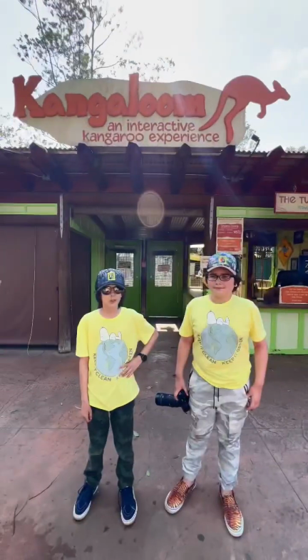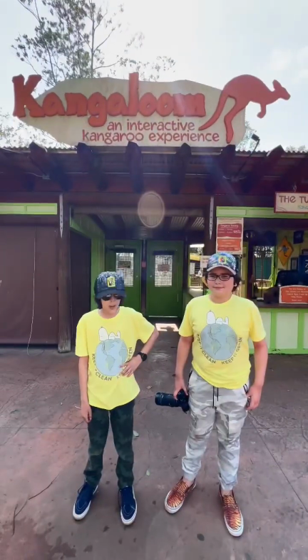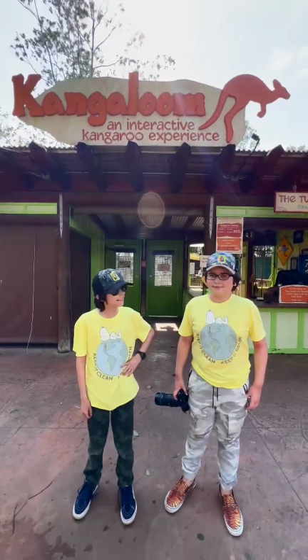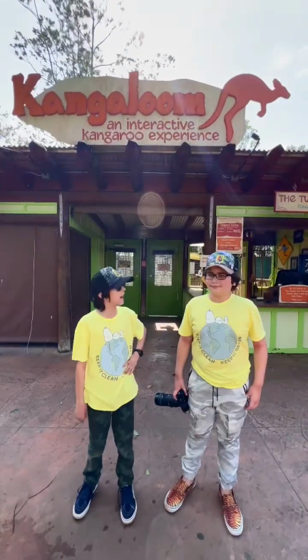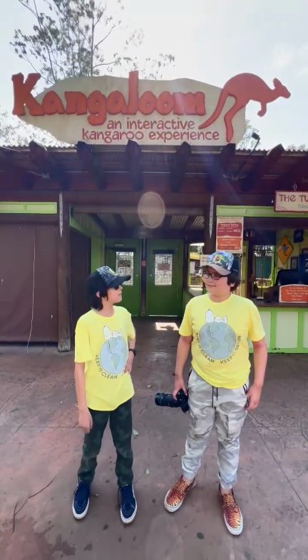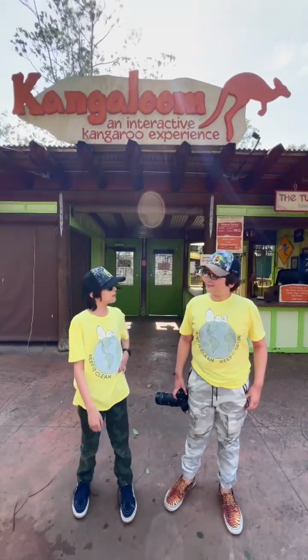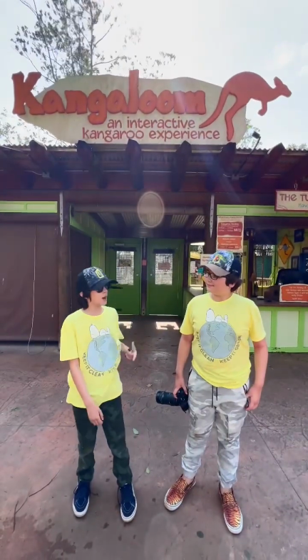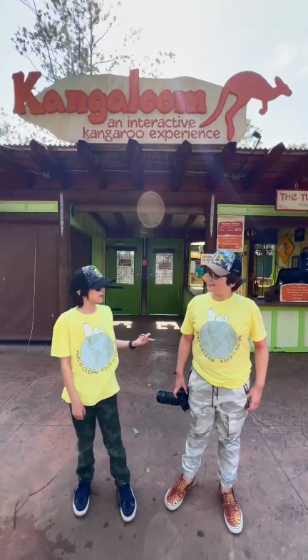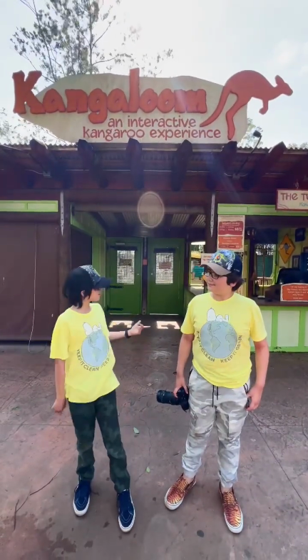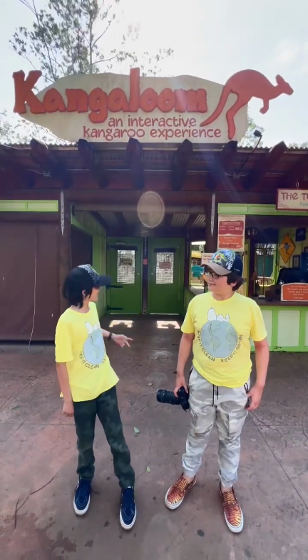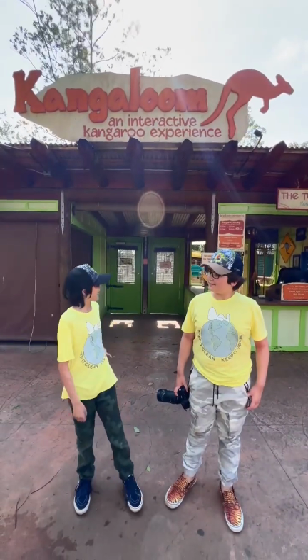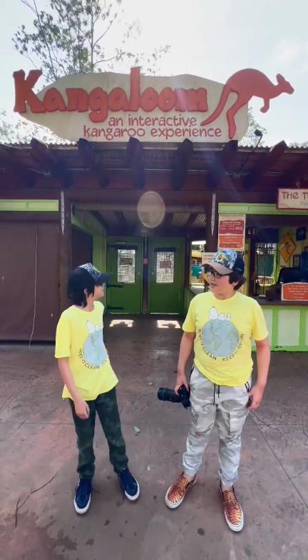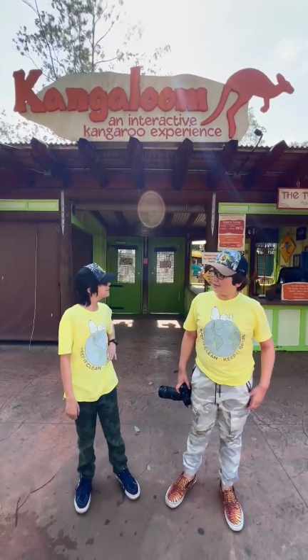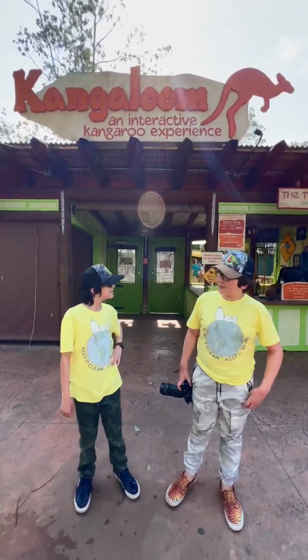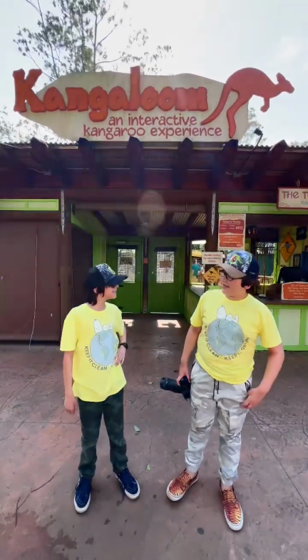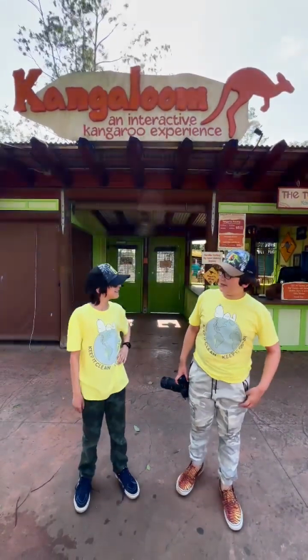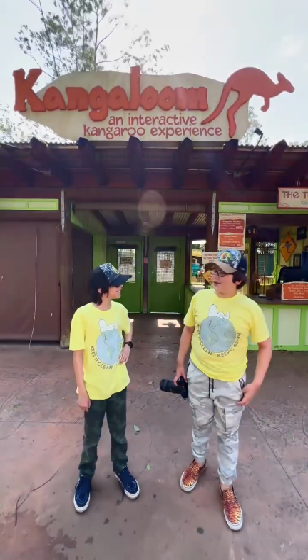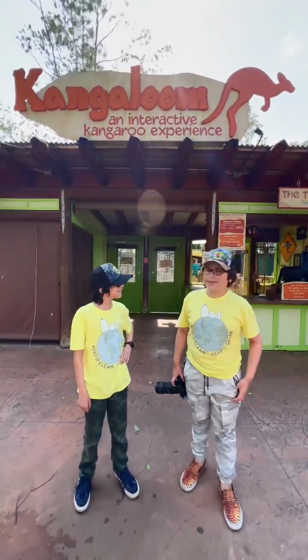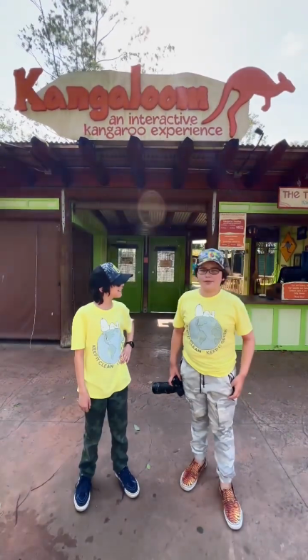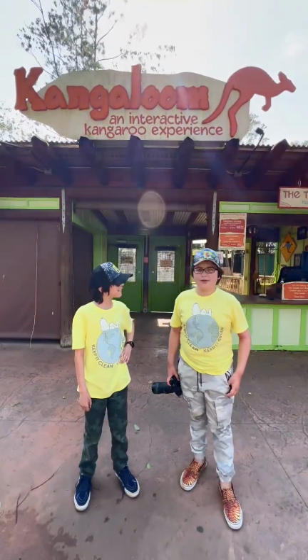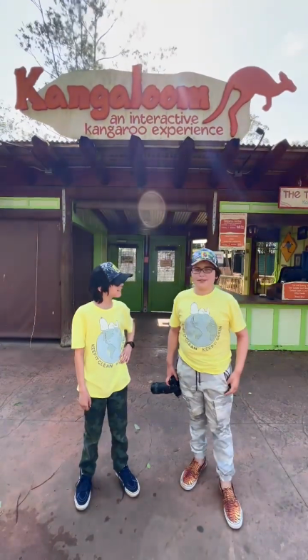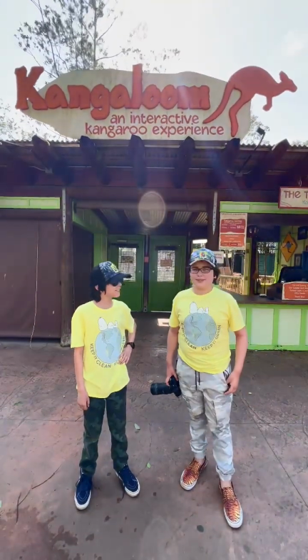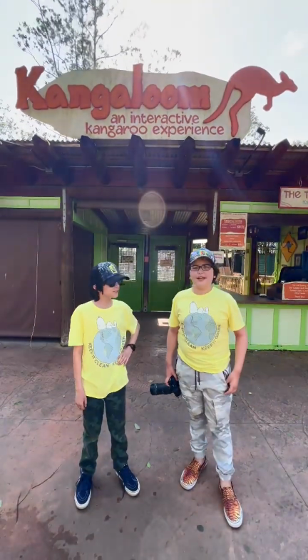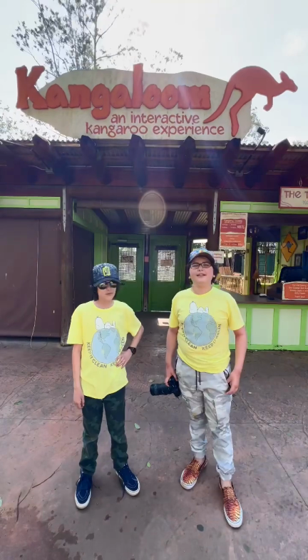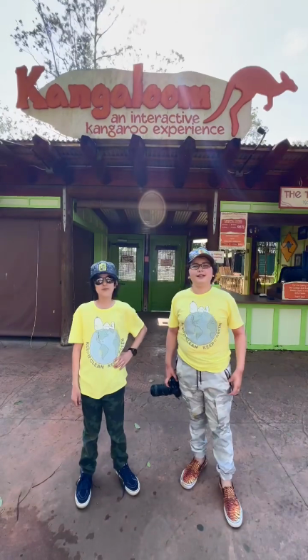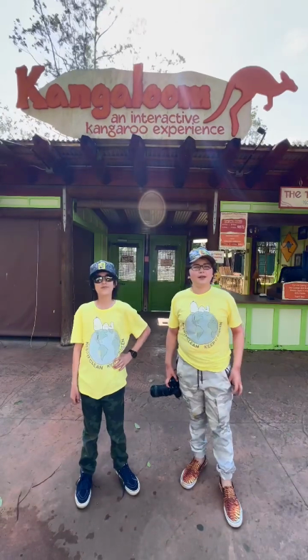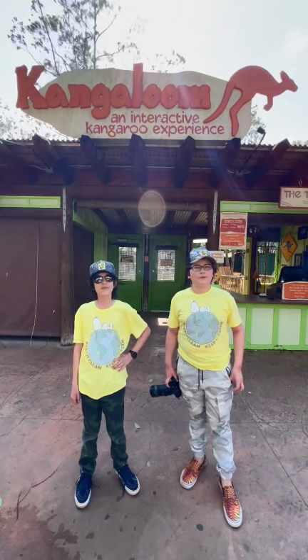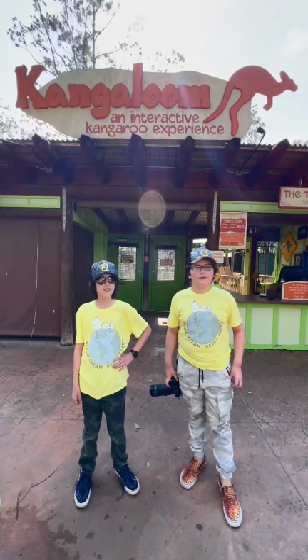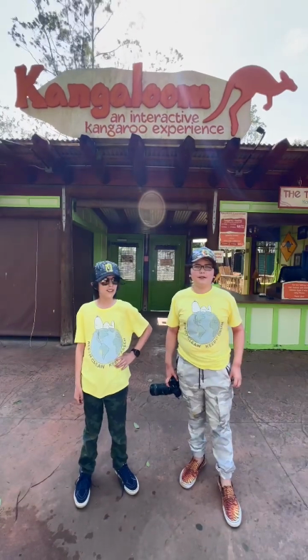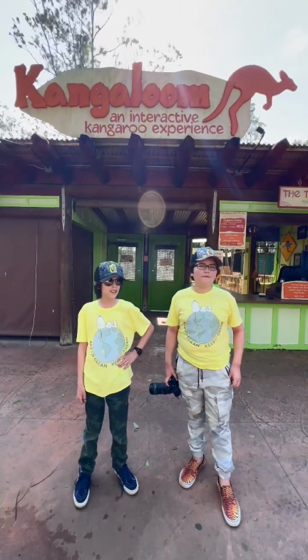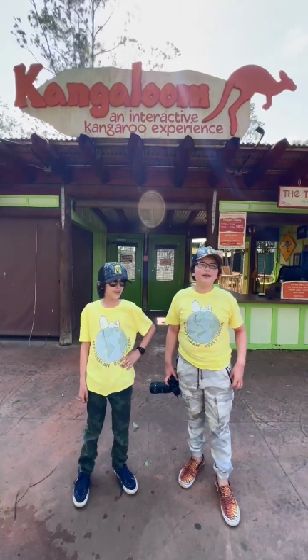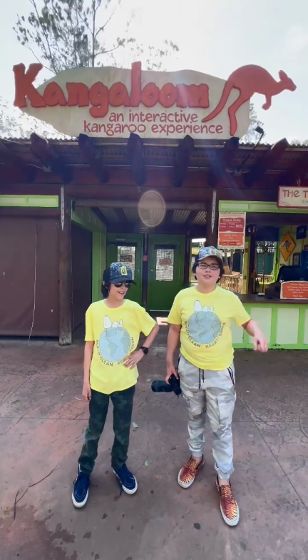Right, gang mate, what are we doing today? Well today, we're going to be going to the King Galoon for an adventure!